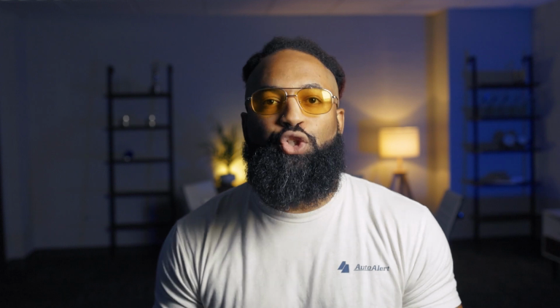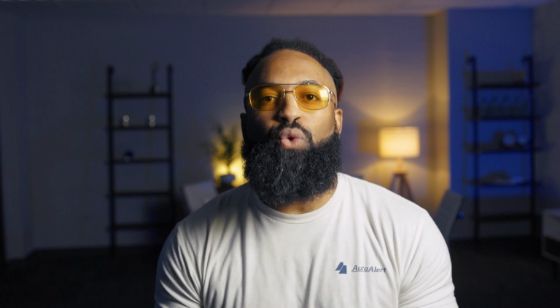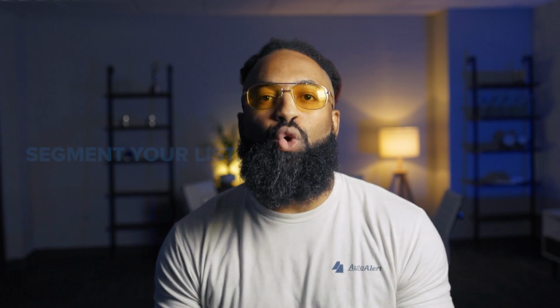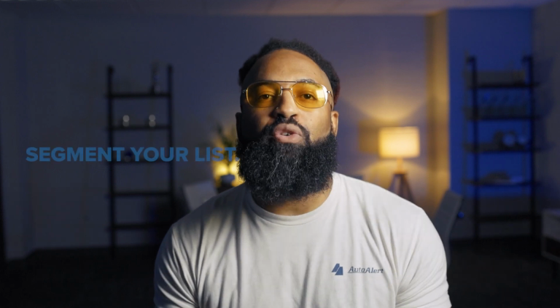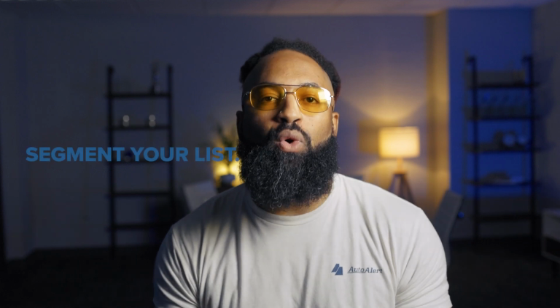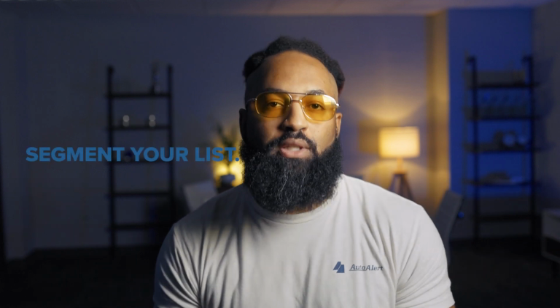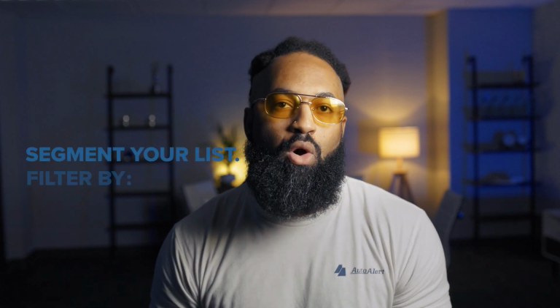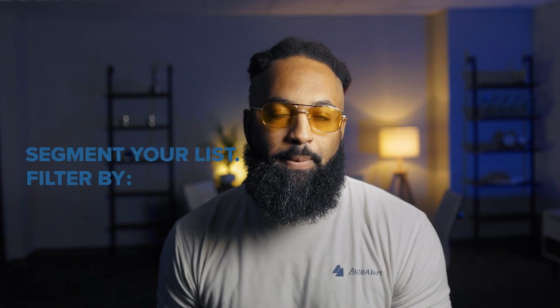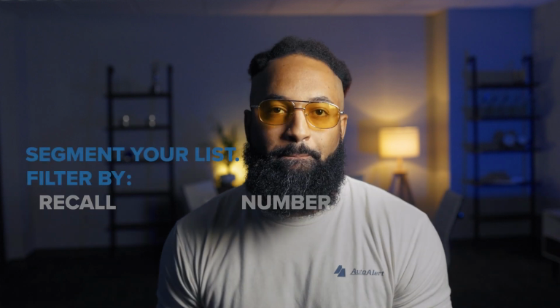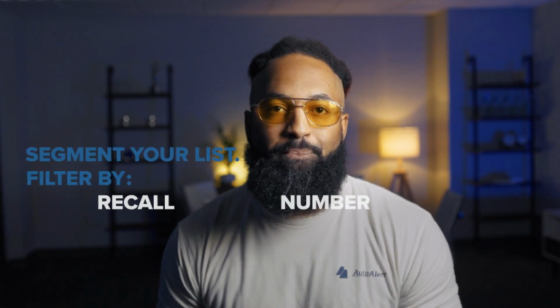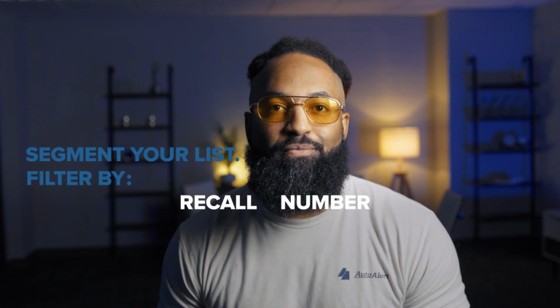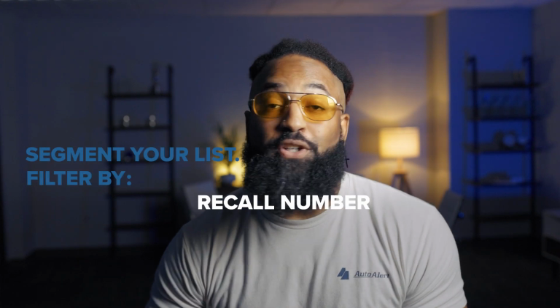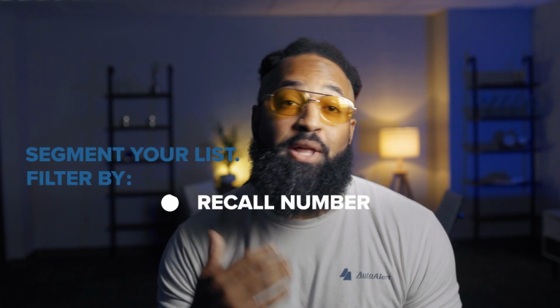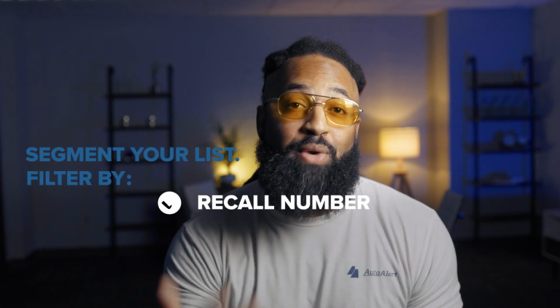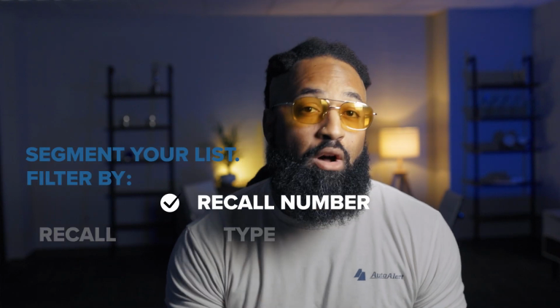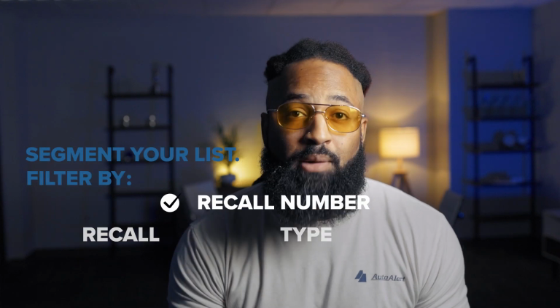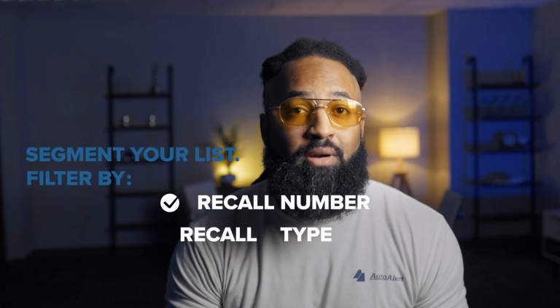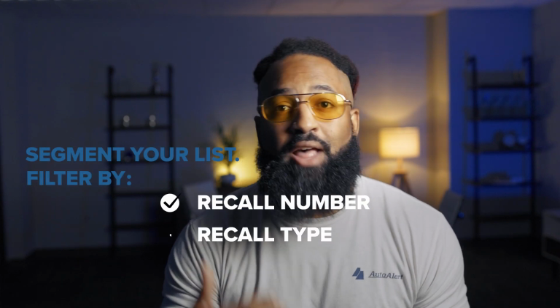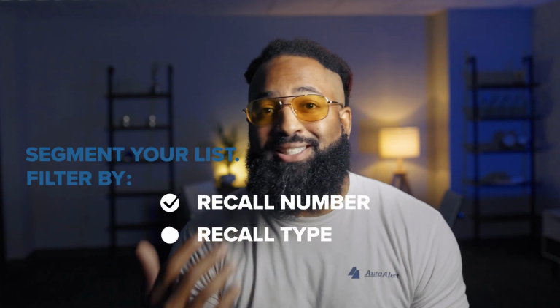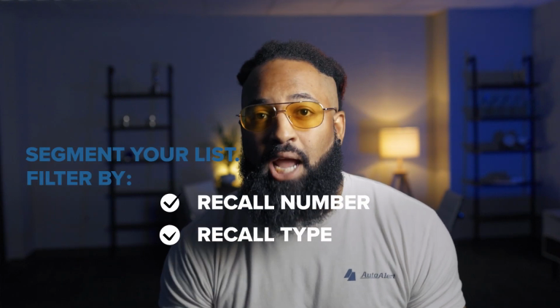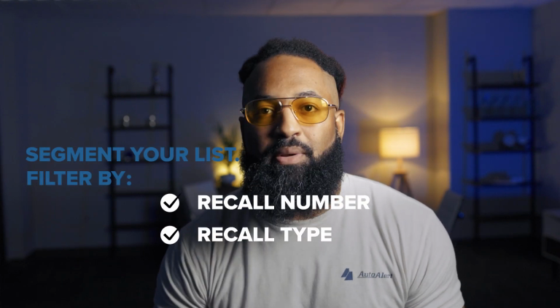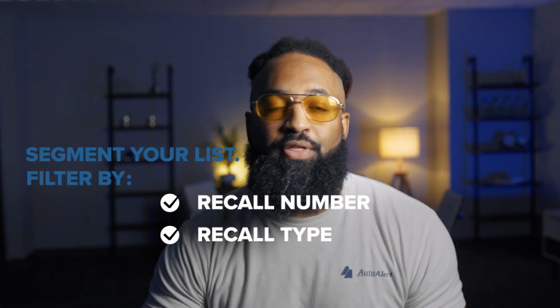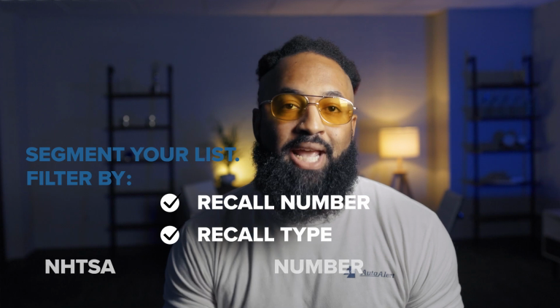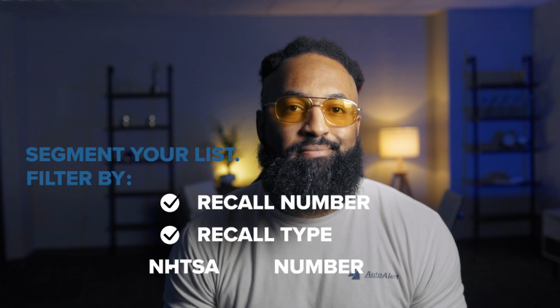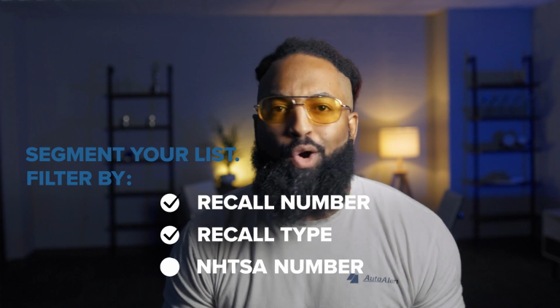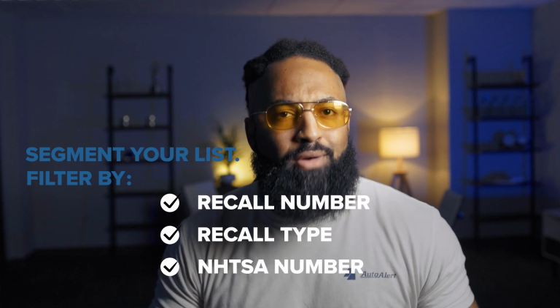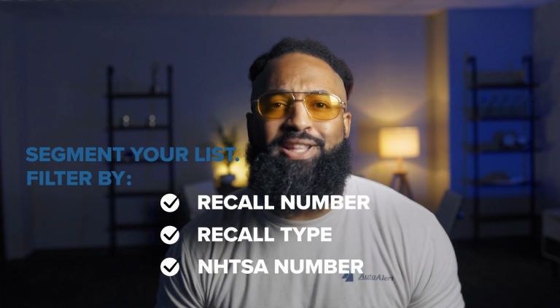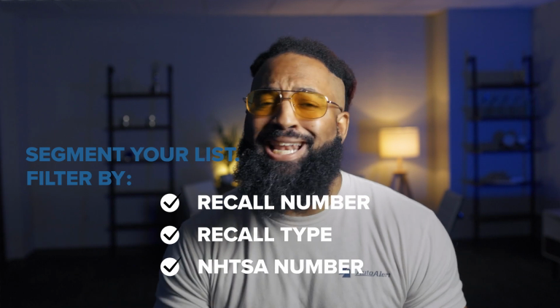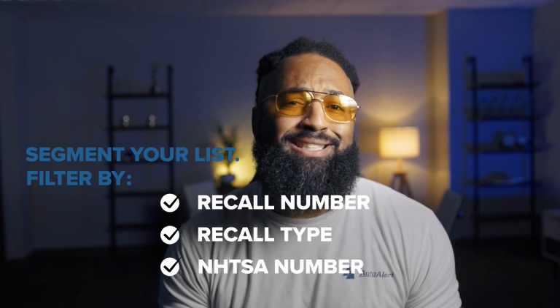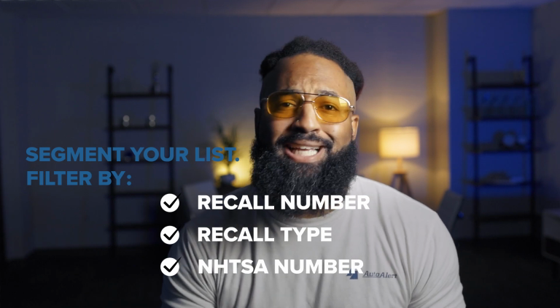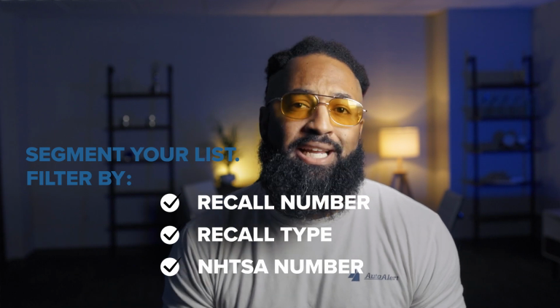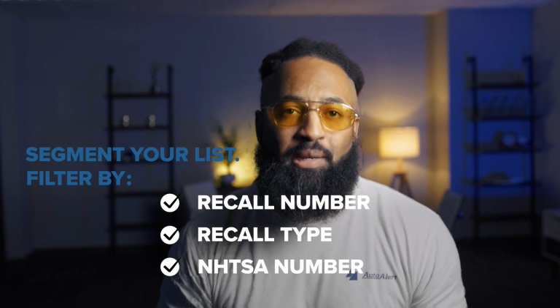Choose who to focus on. Filter by the recall number, the type, the data, or the NHTSA number.